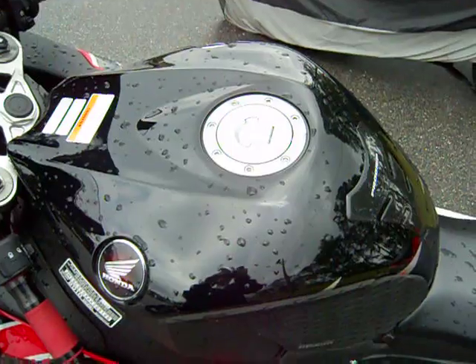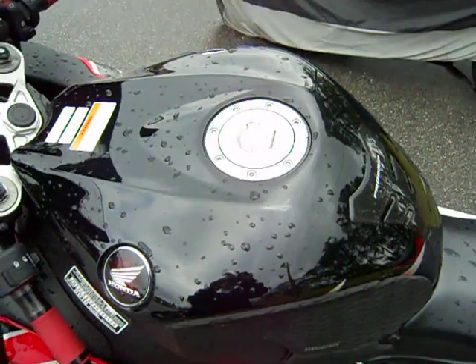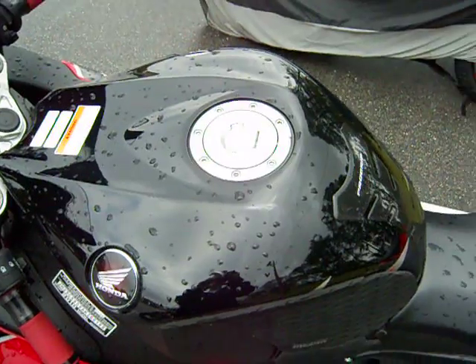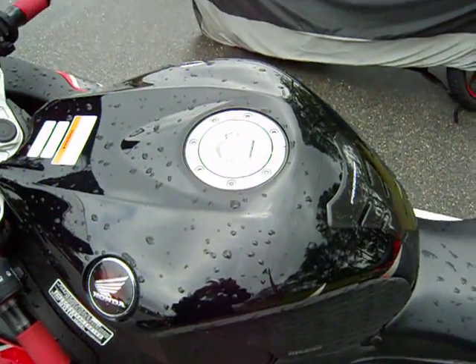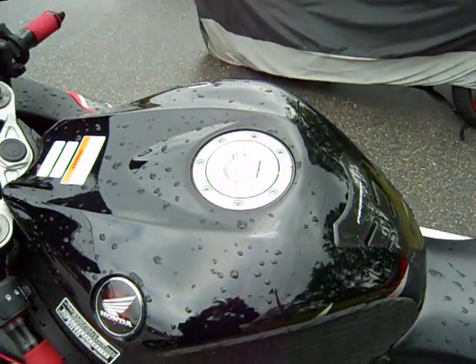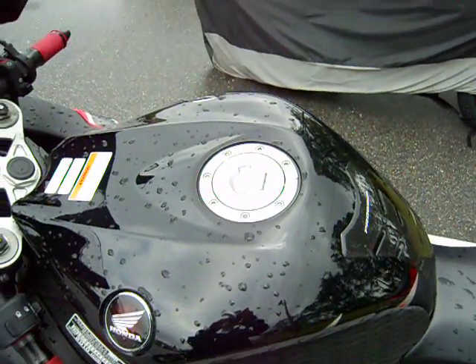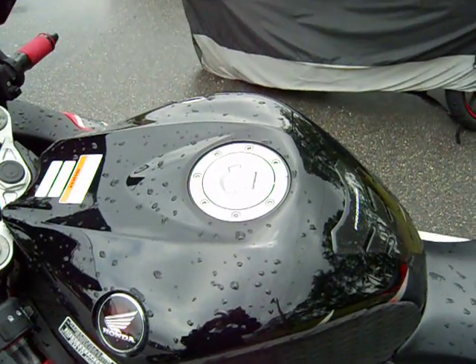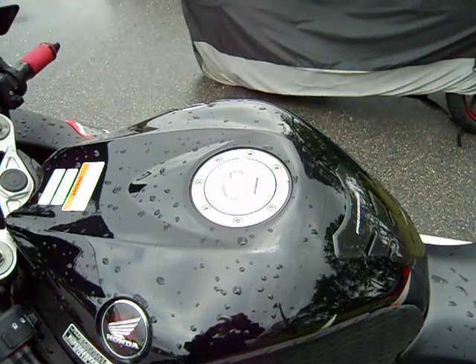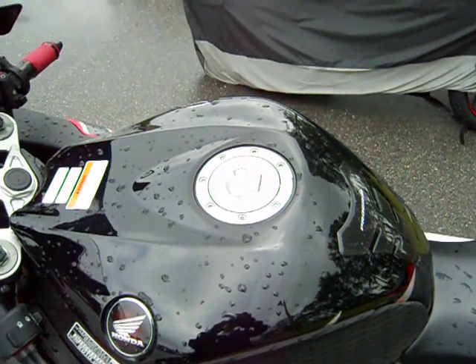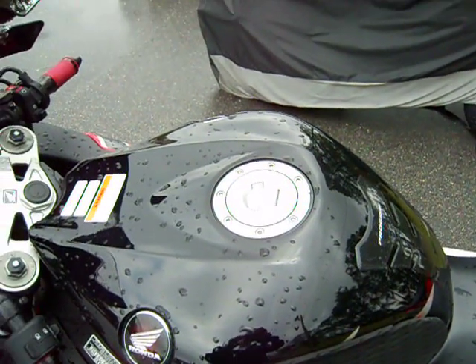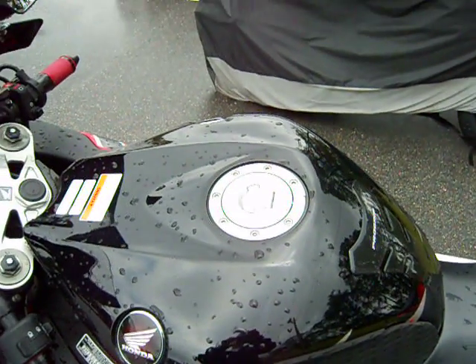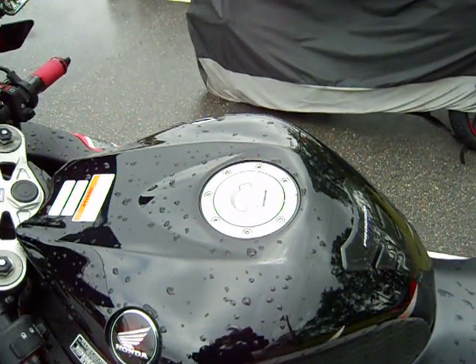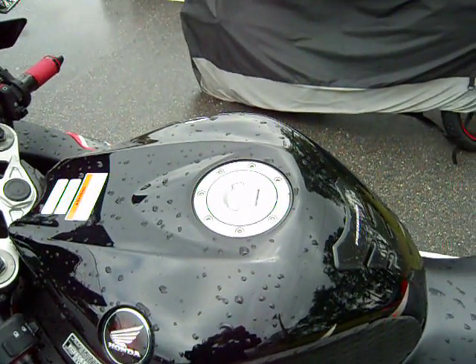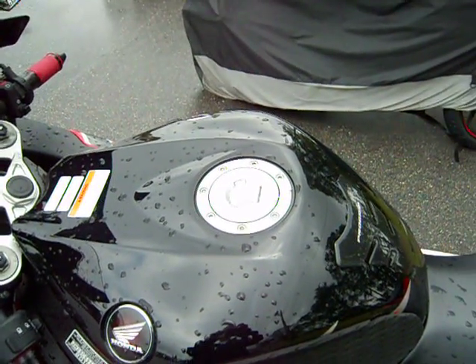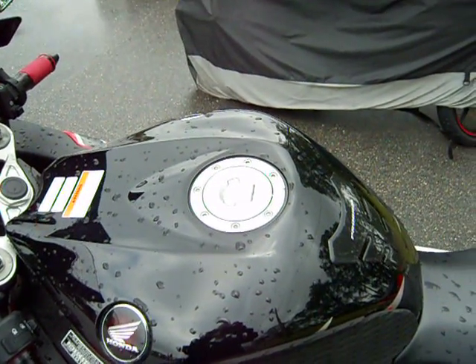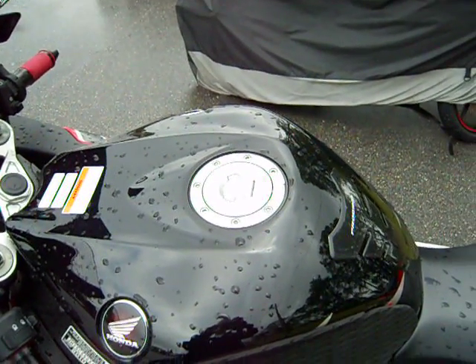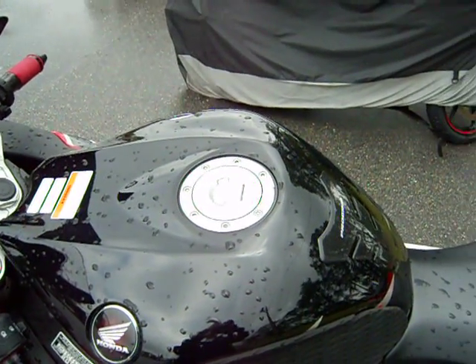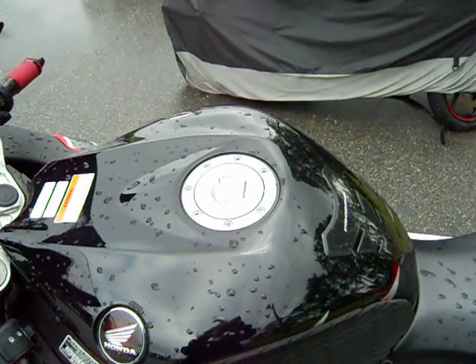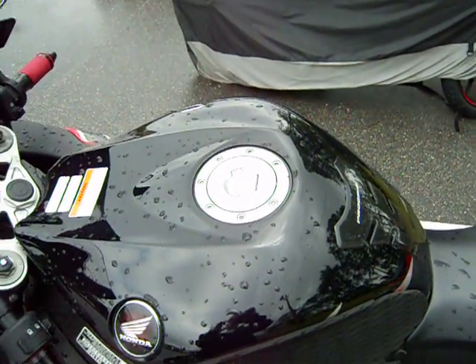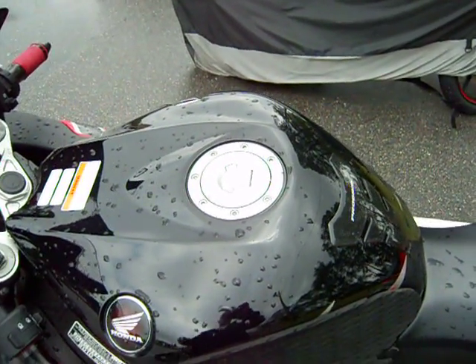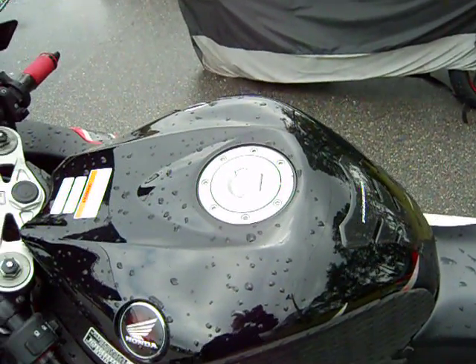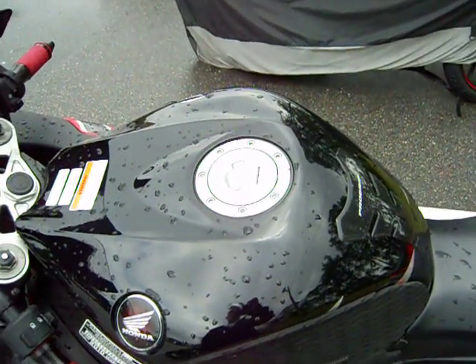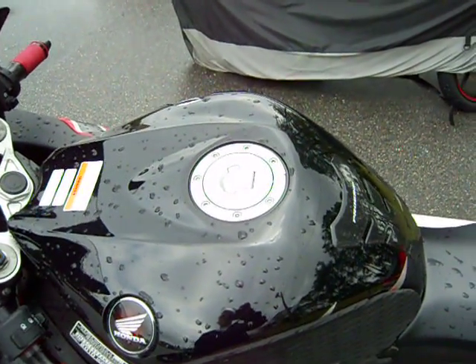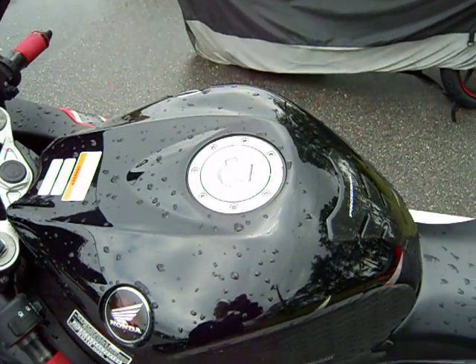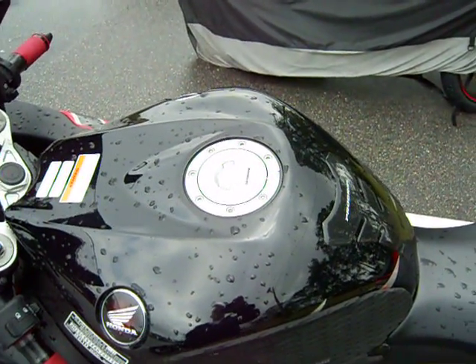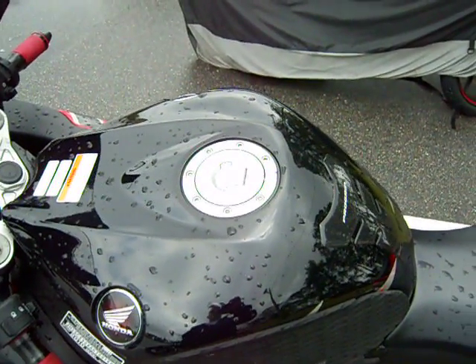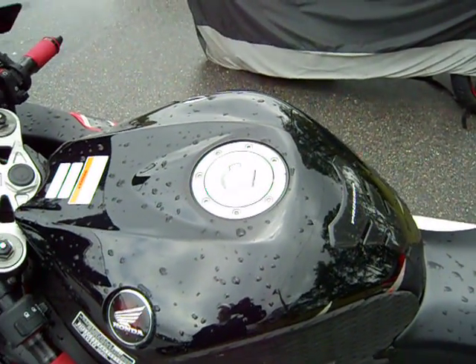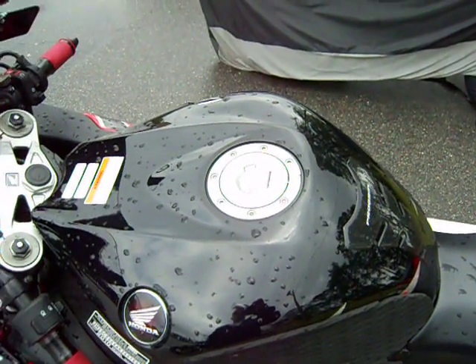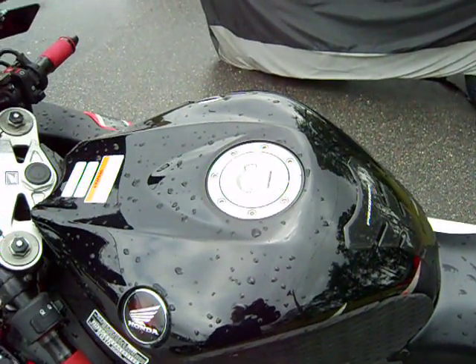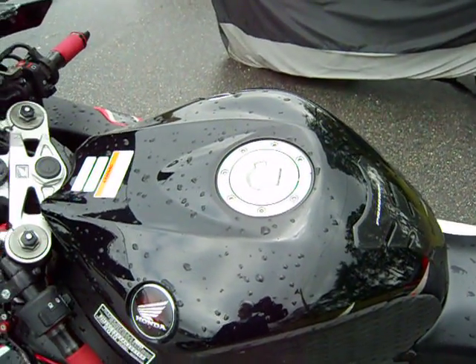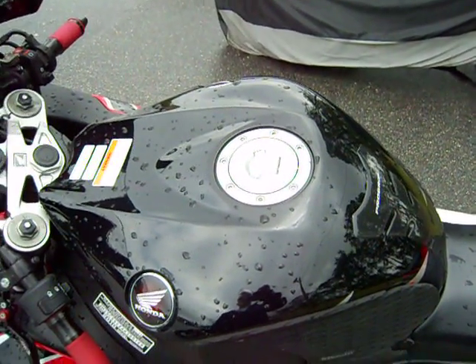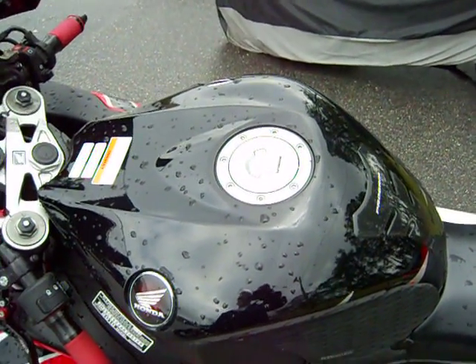Hey YouTube, I want to do one more video for you guys talking about octane ratings and why it's important.